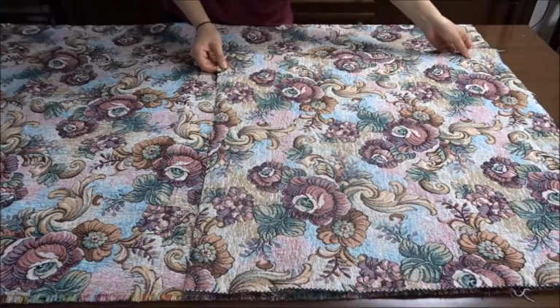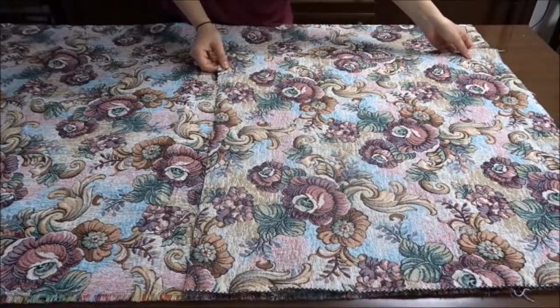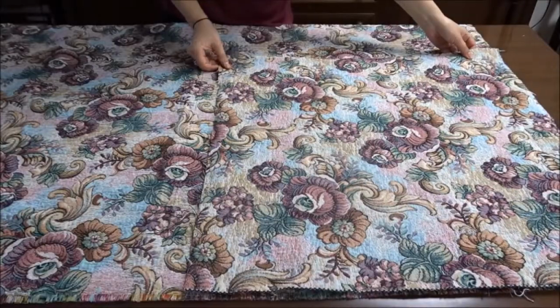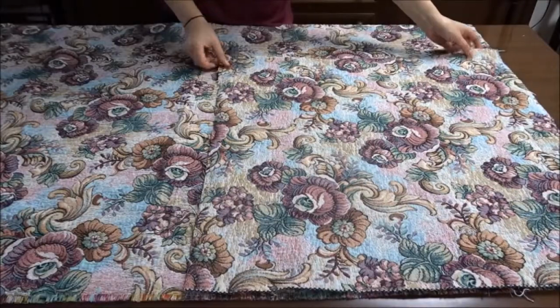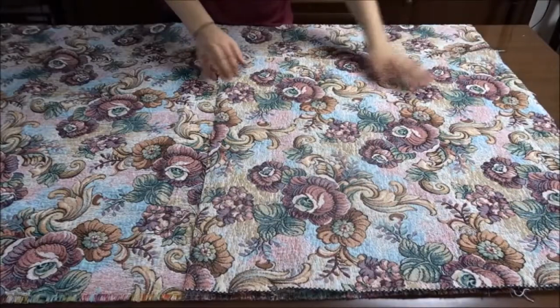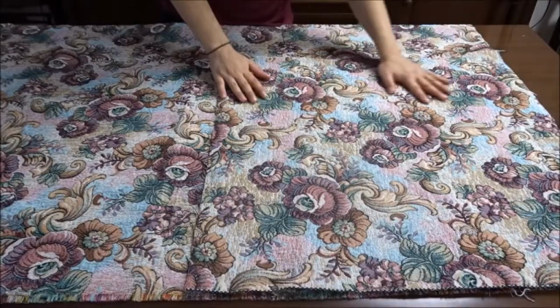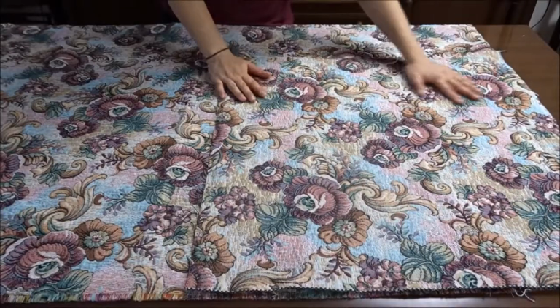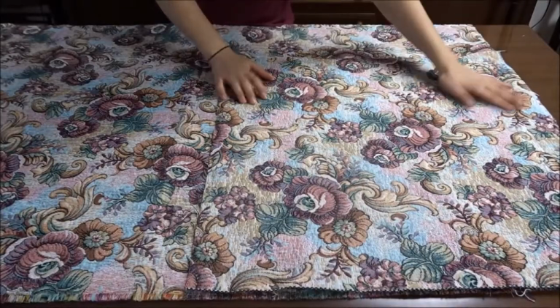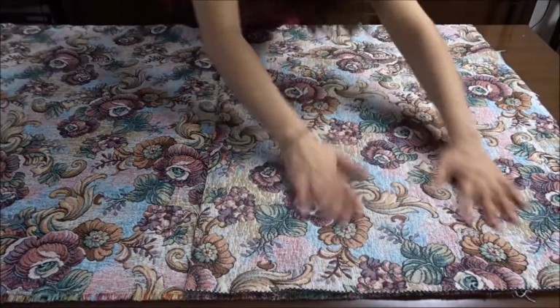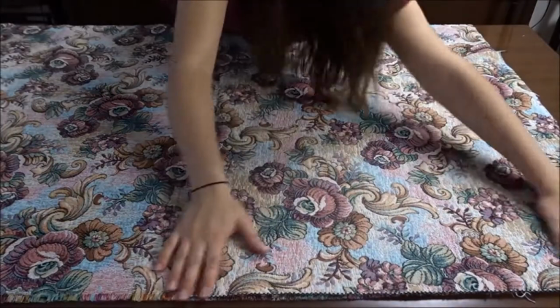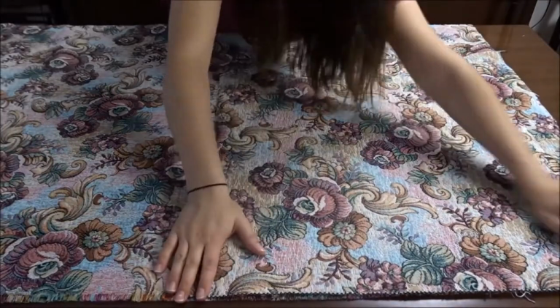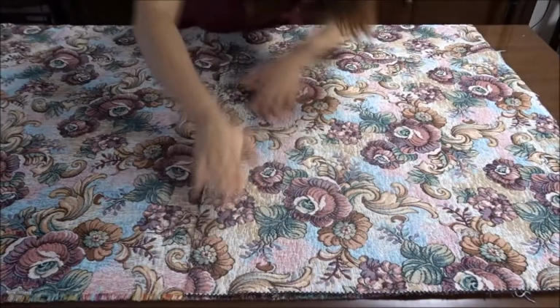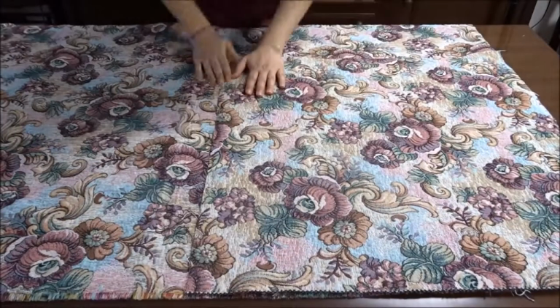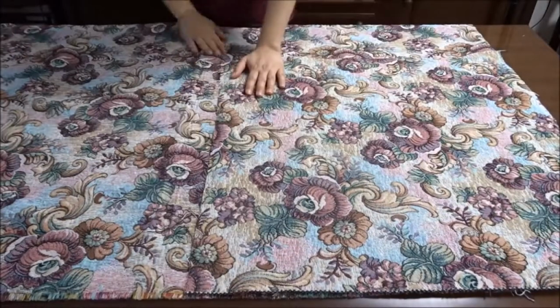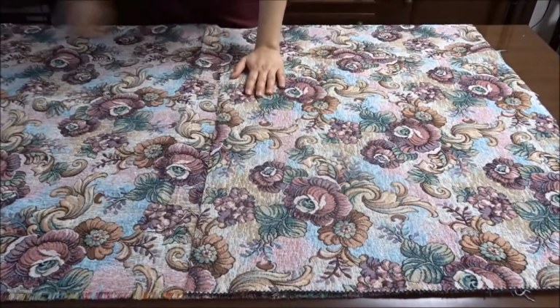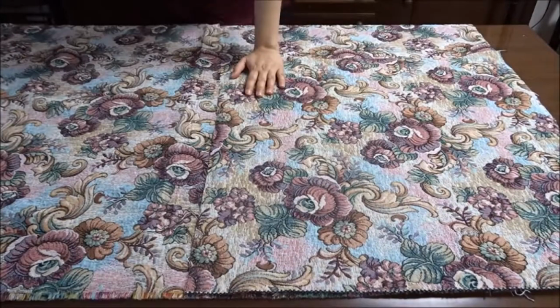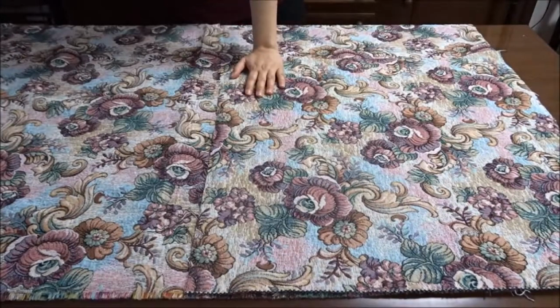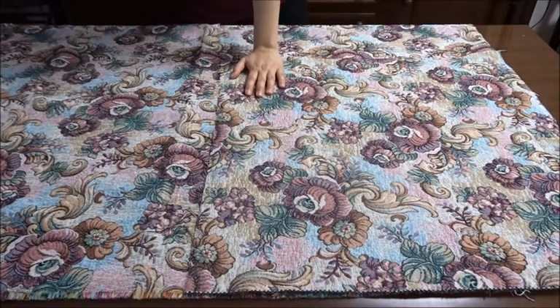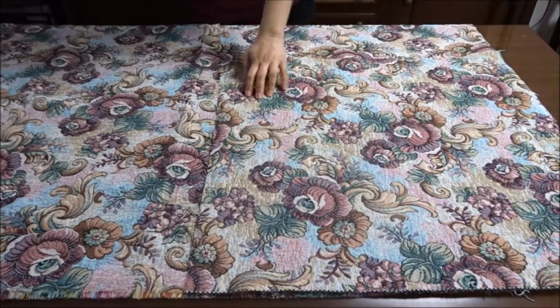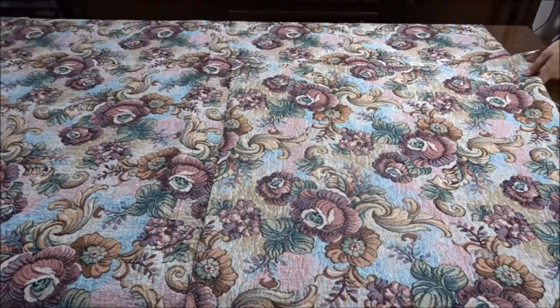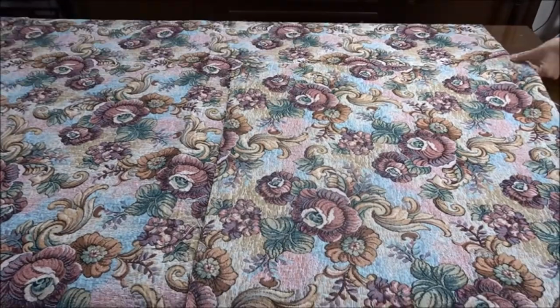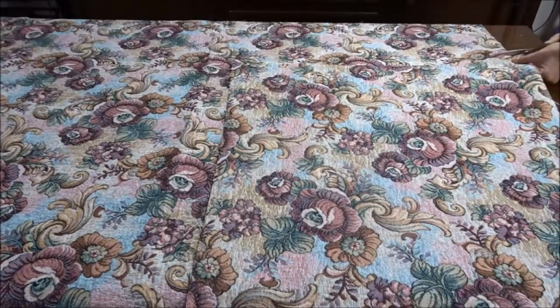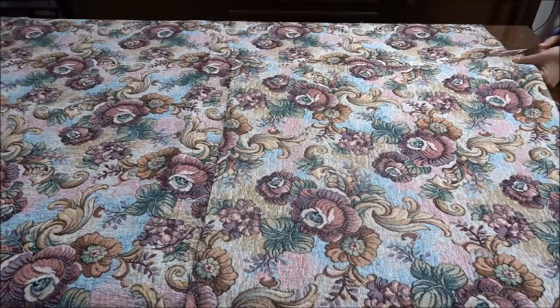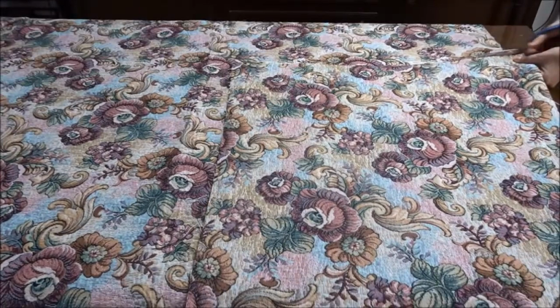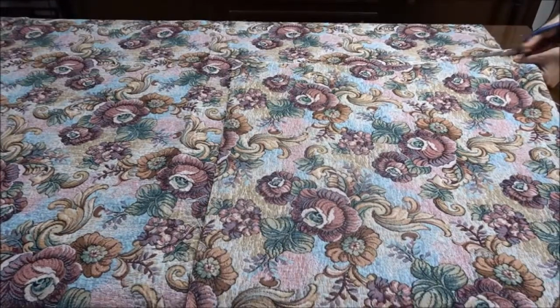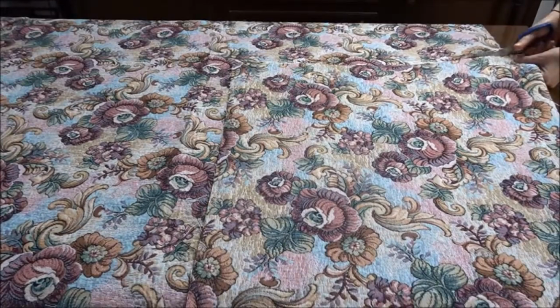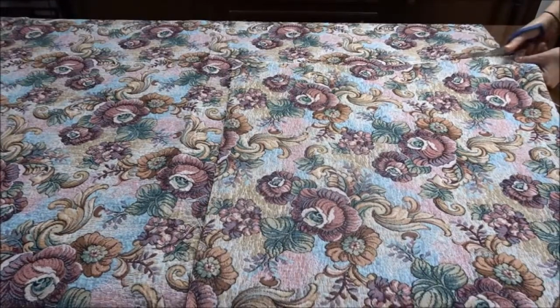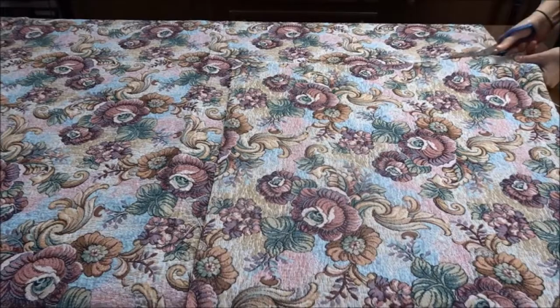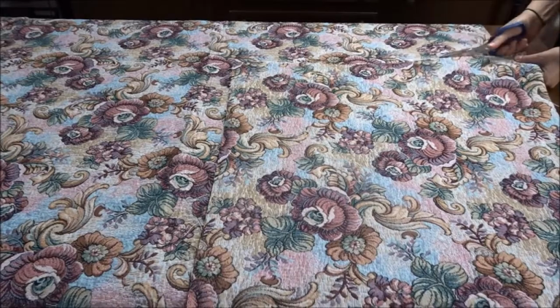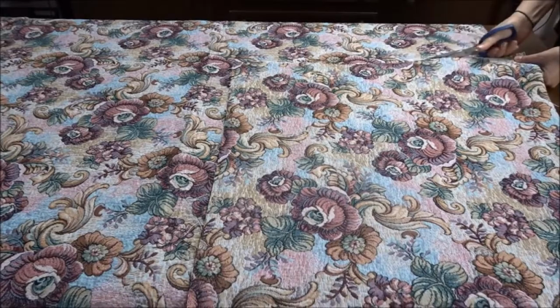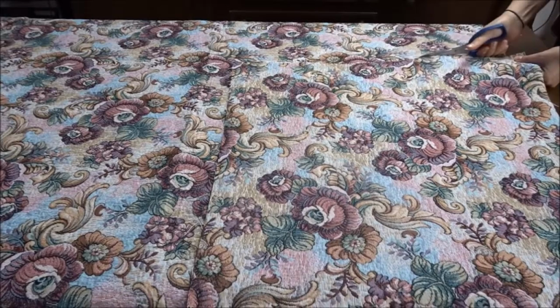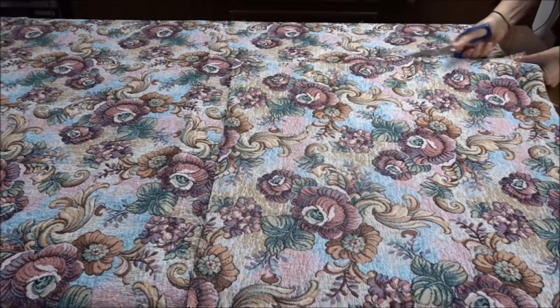You can use the first piece of fabric cut as a pattern to make the other chair covers.